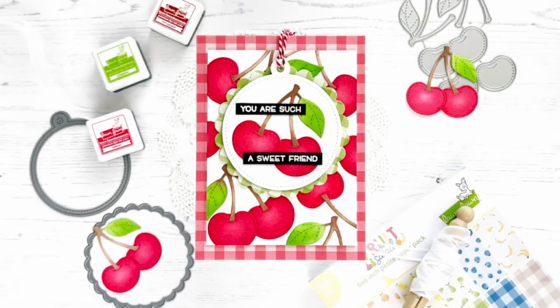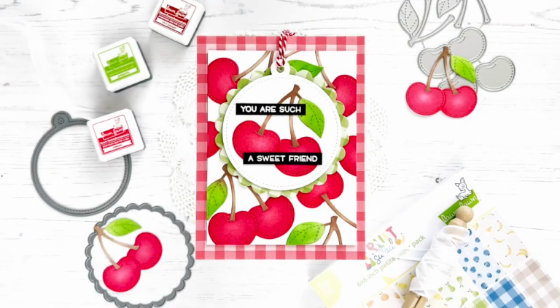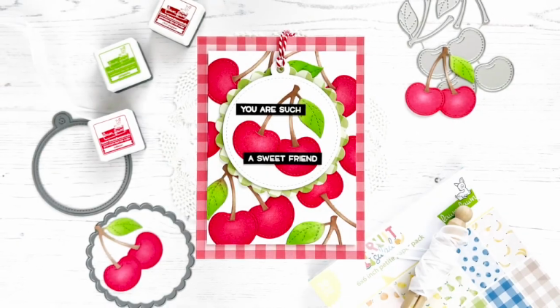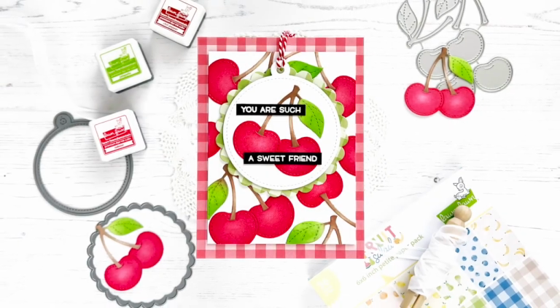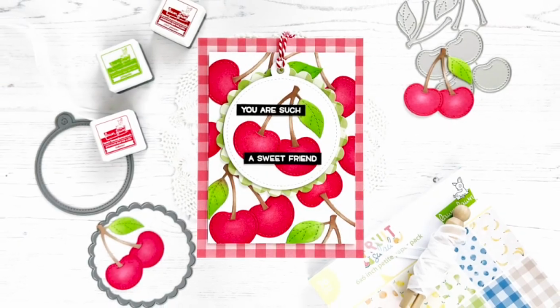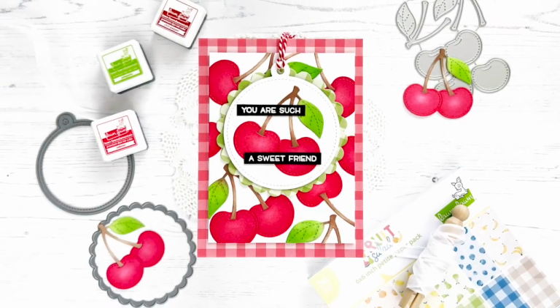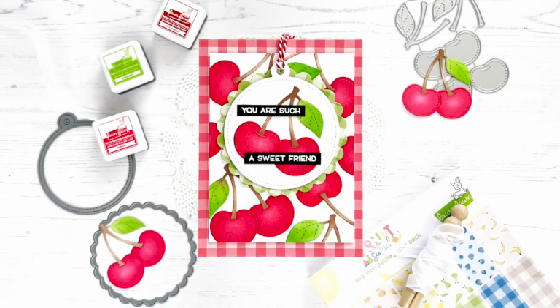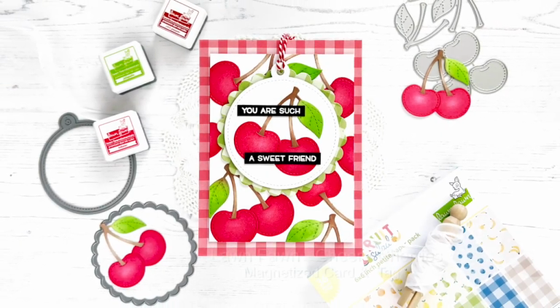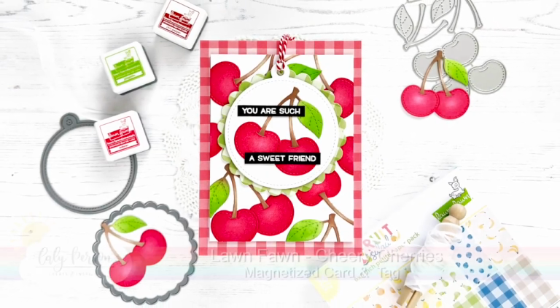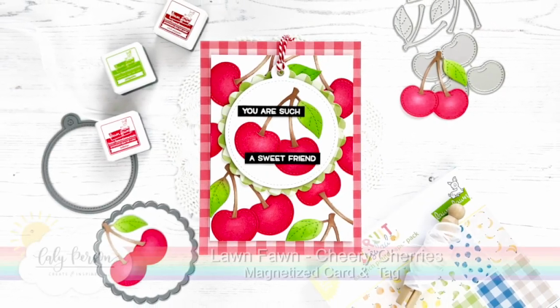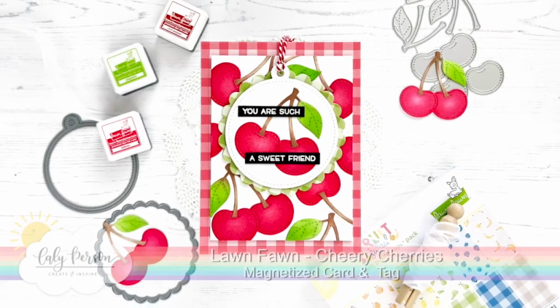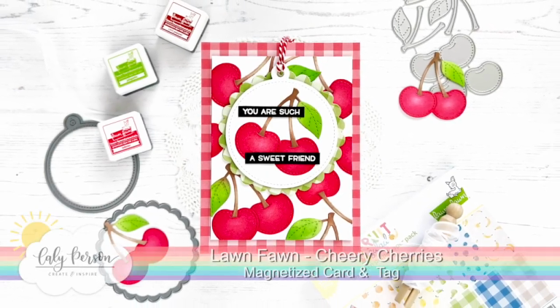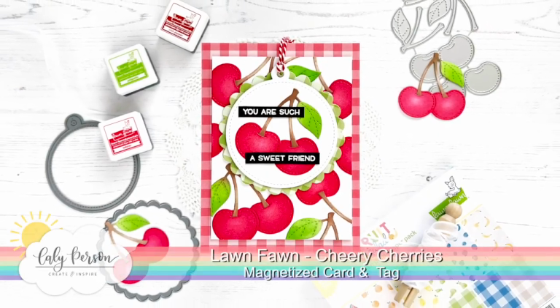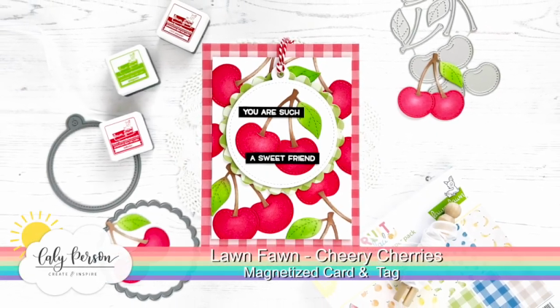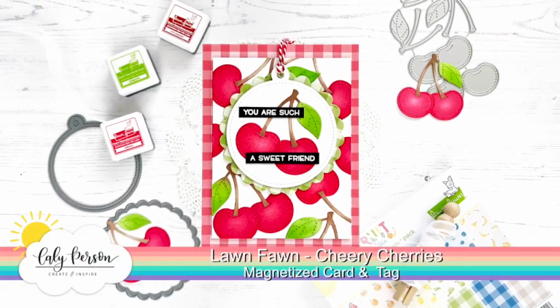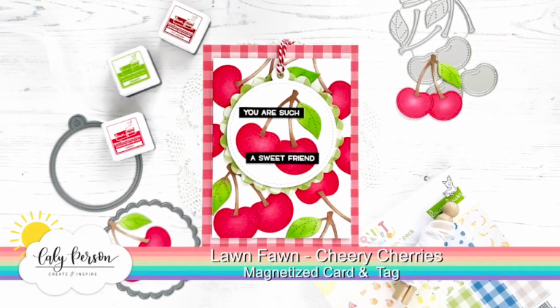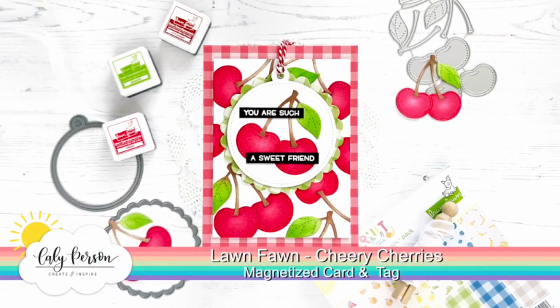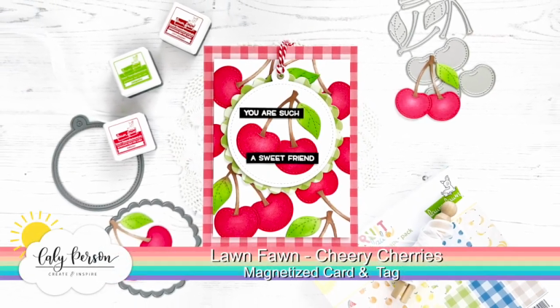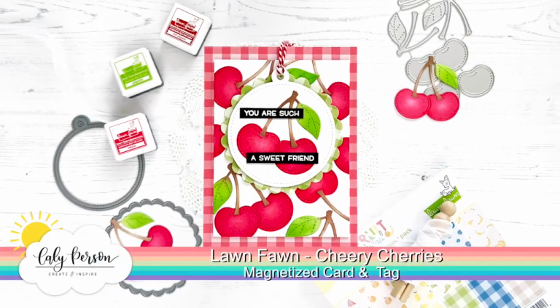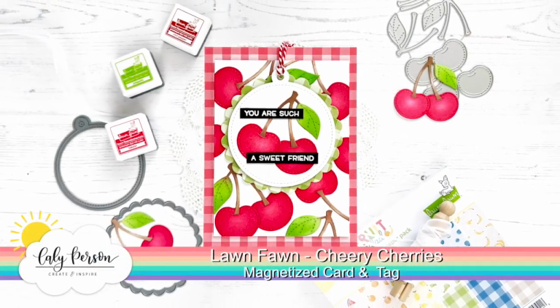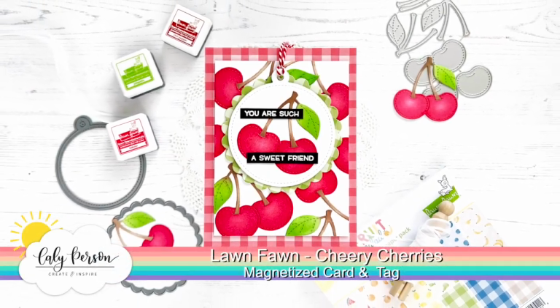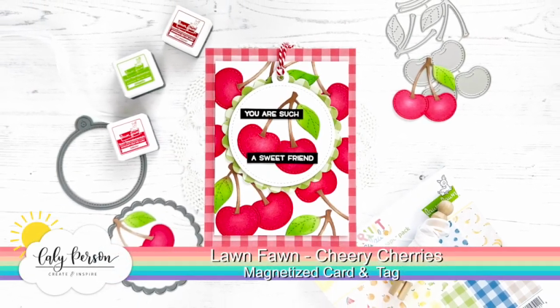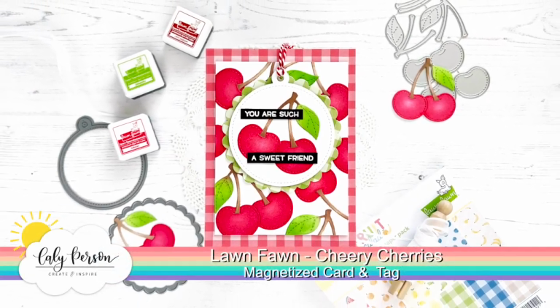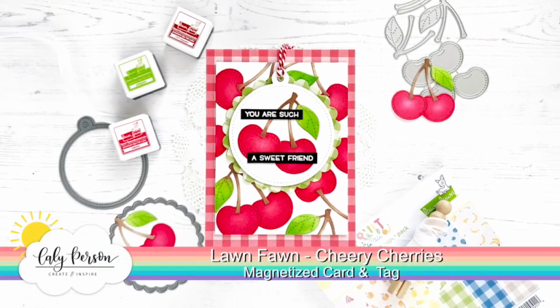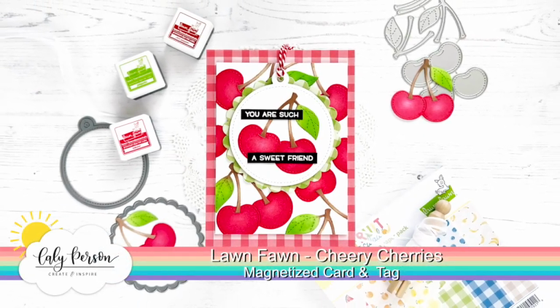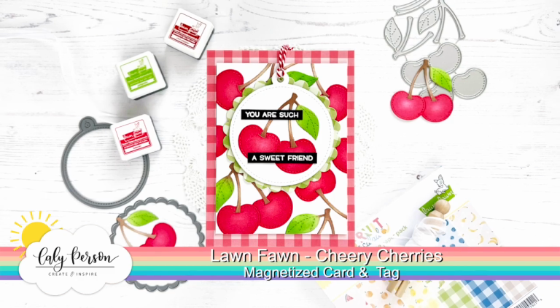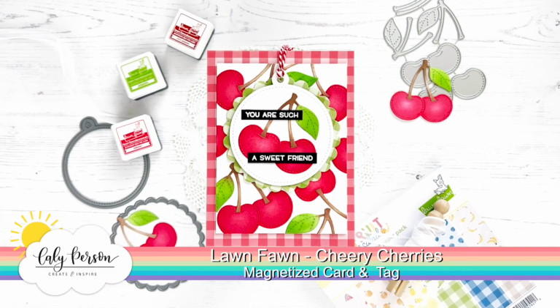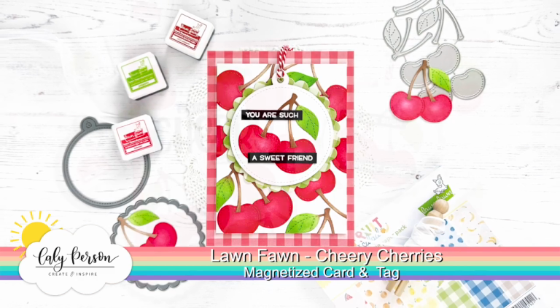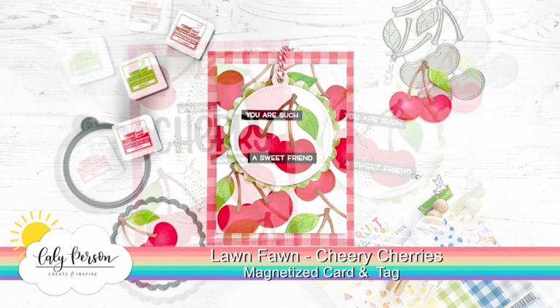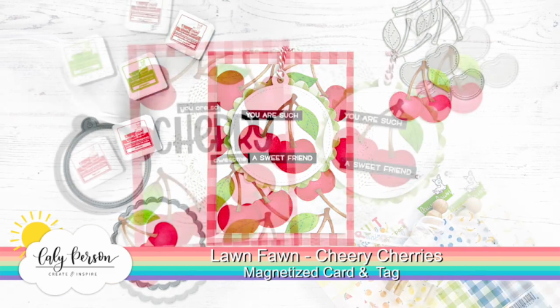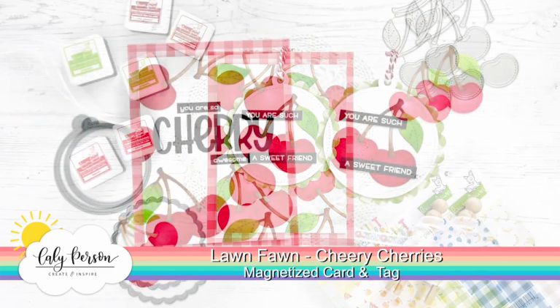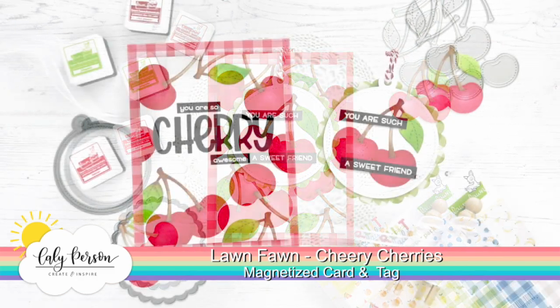Hi everyone, it's Callie. Thanks so much for being here with me today. Today I've got a fun card to share.